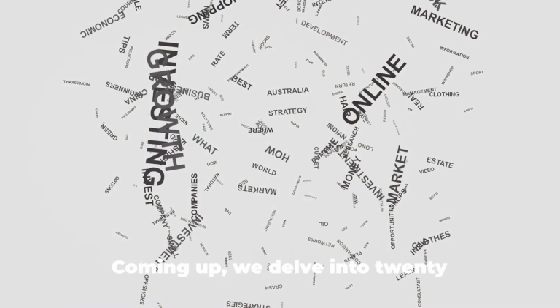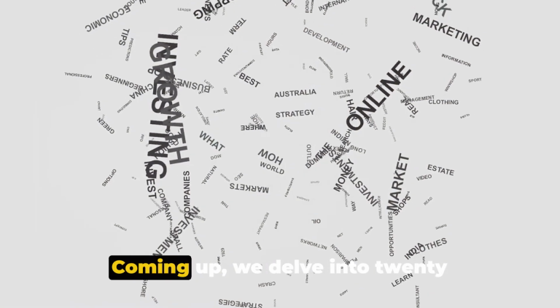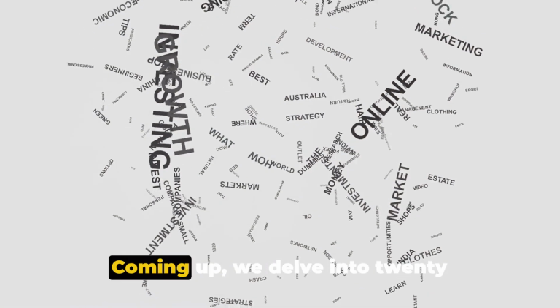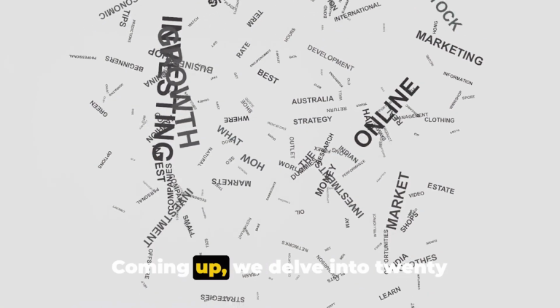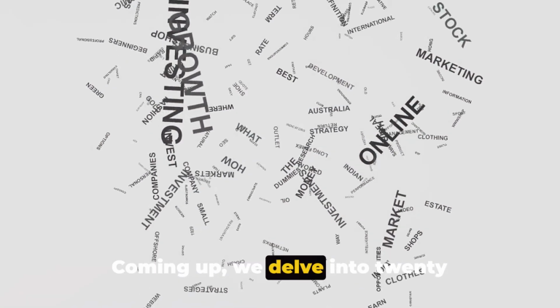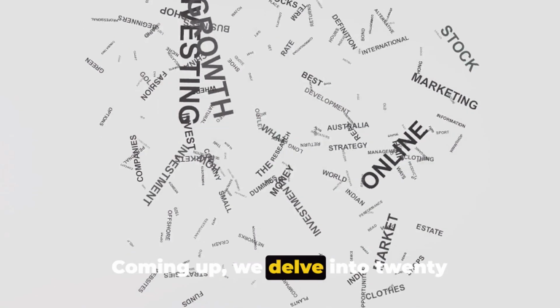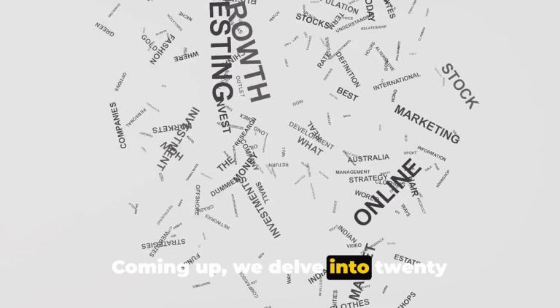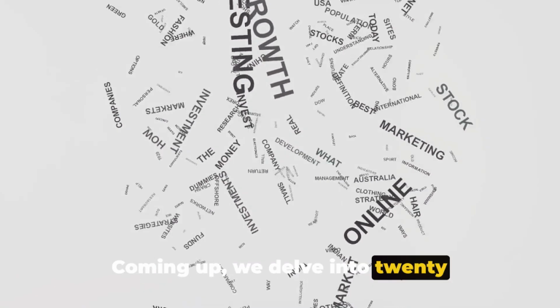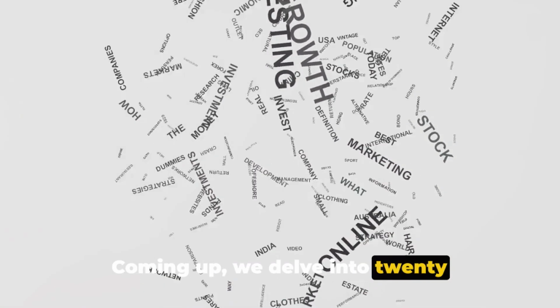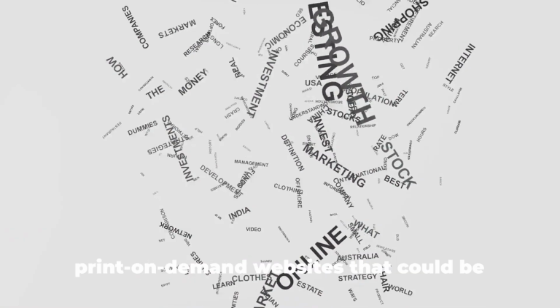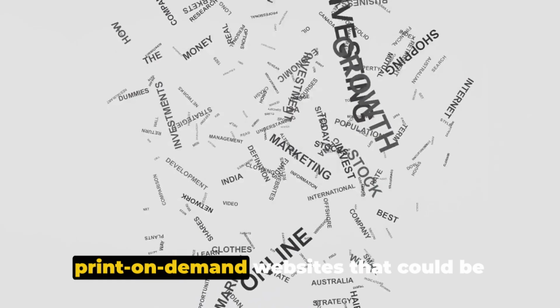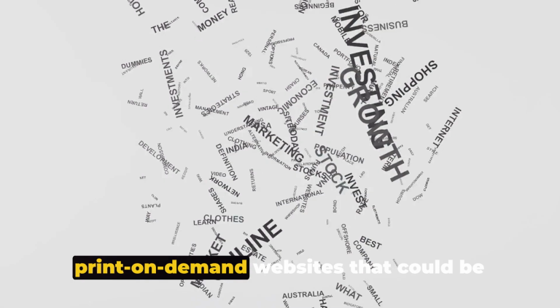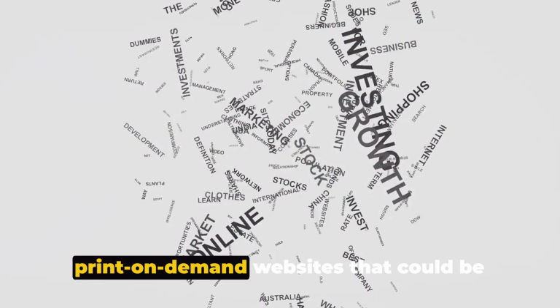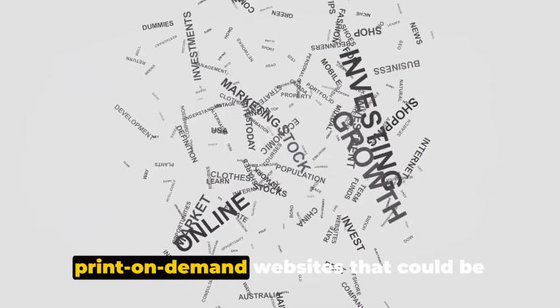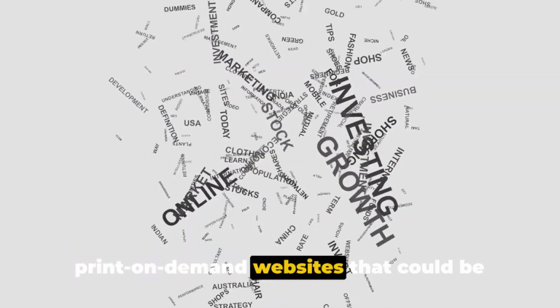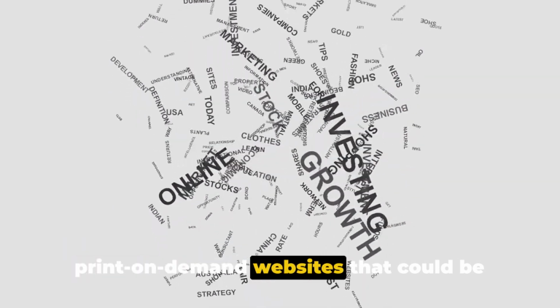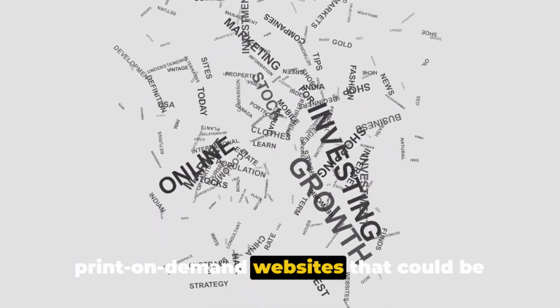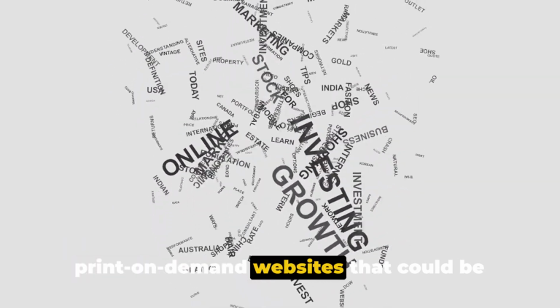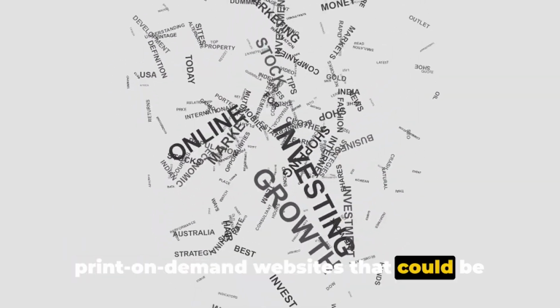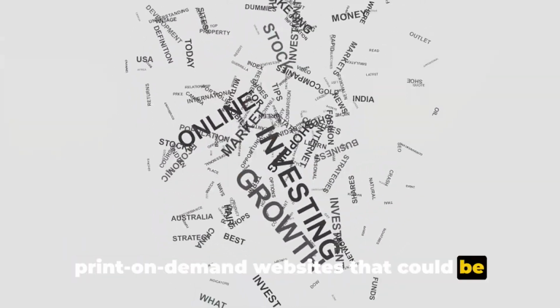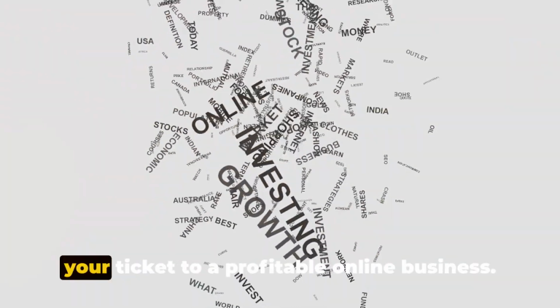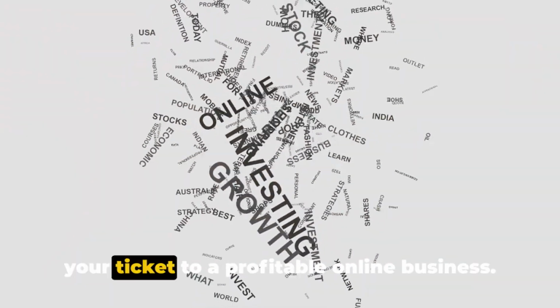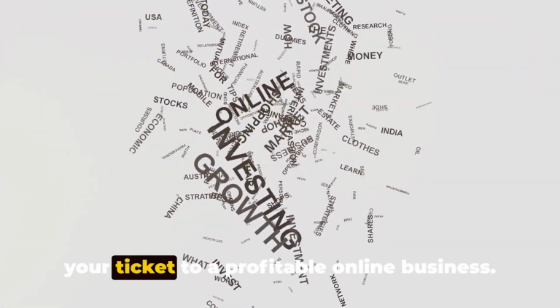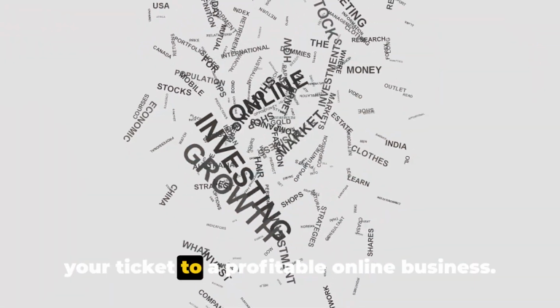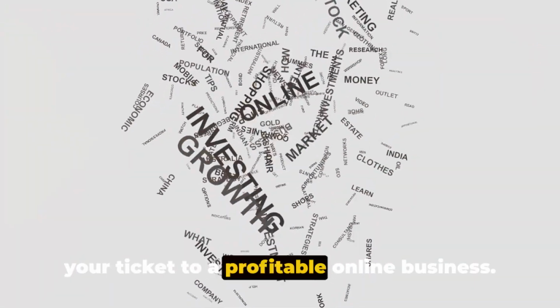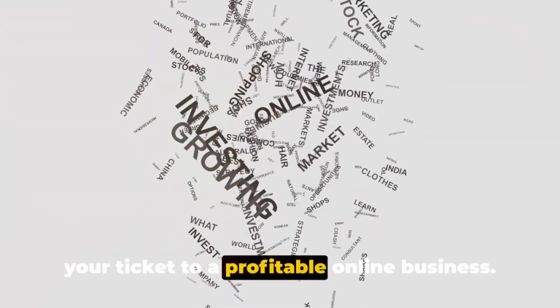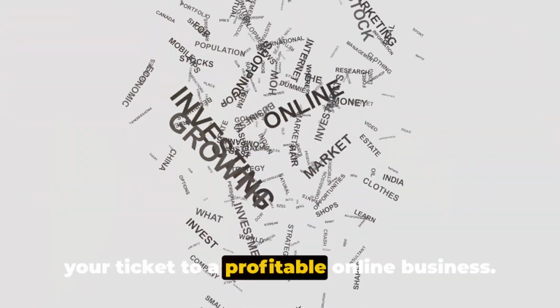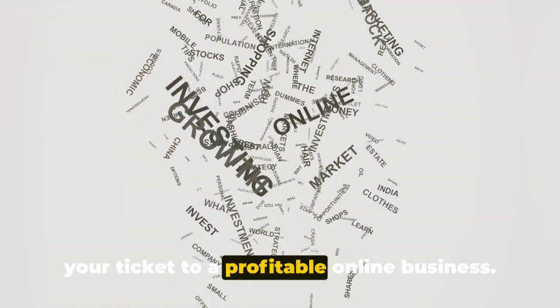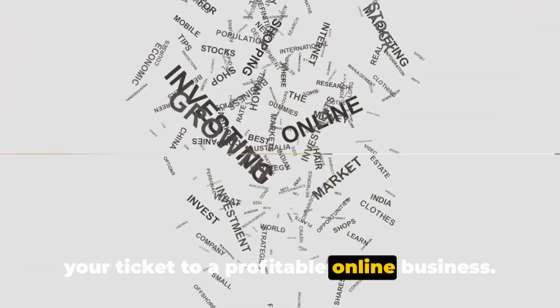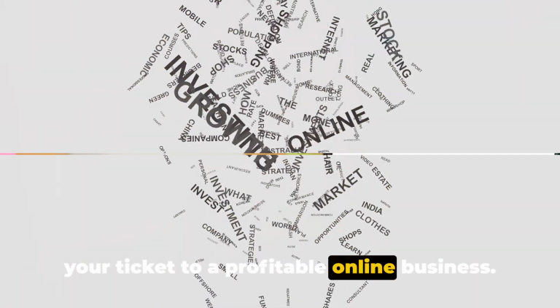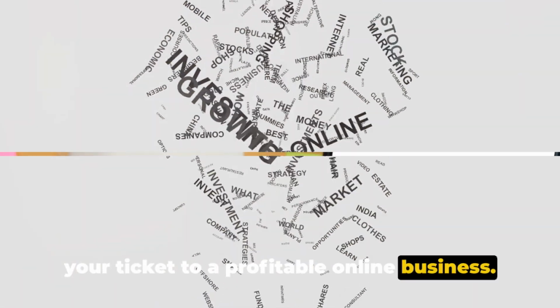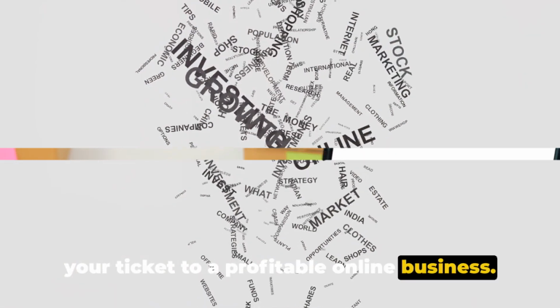Coming up, we delve into 20 print-on-demand websites that could be your ticket to a profitable online business.